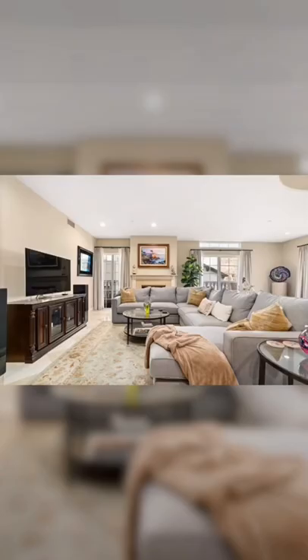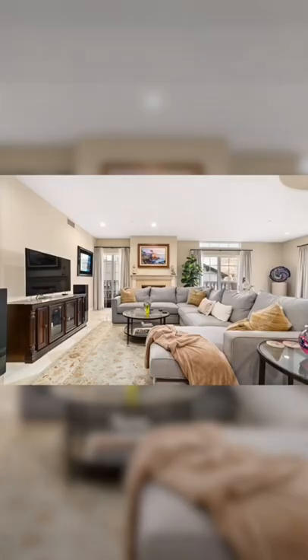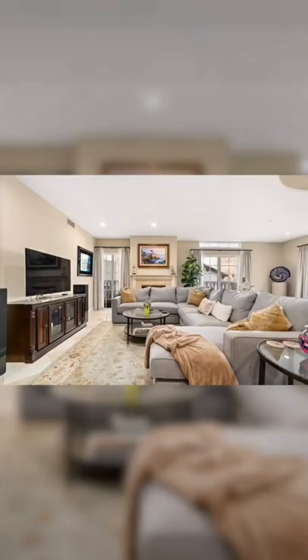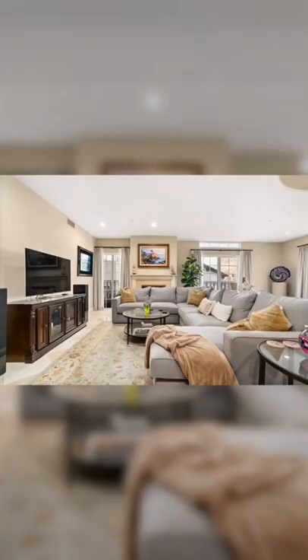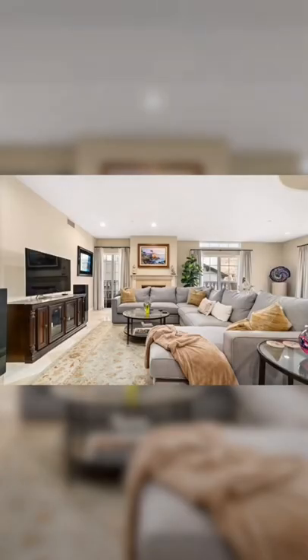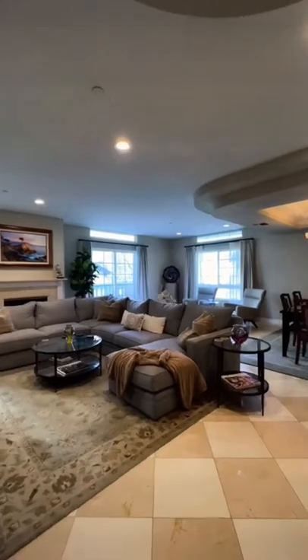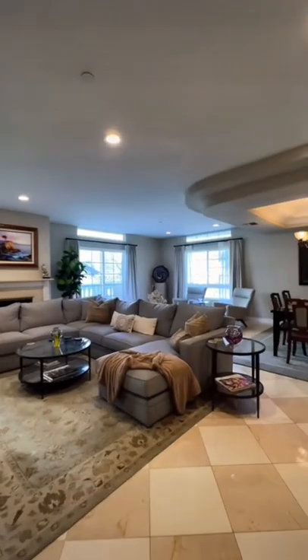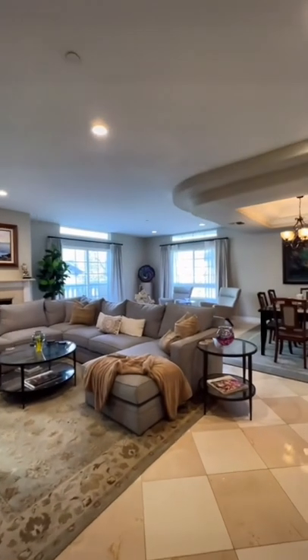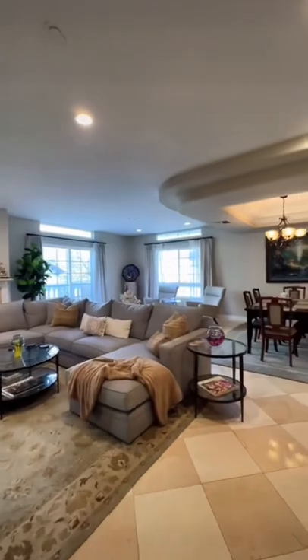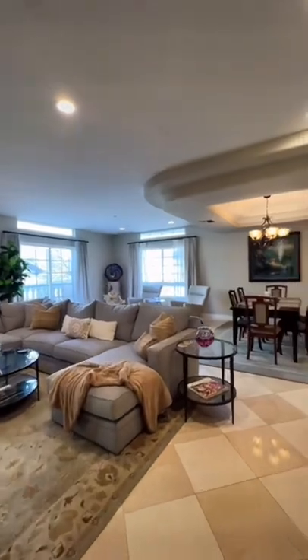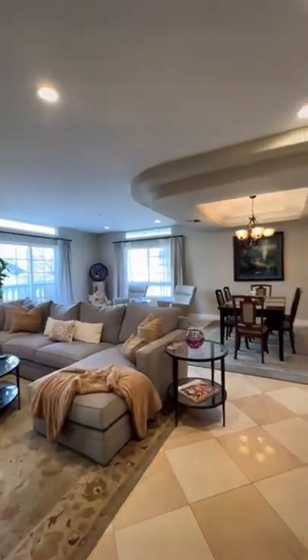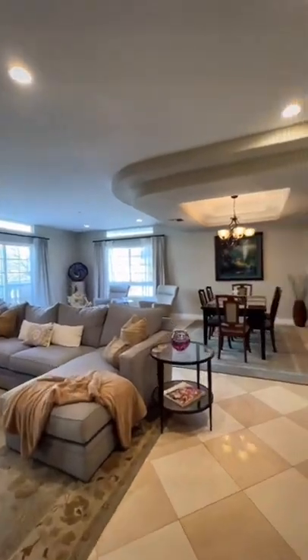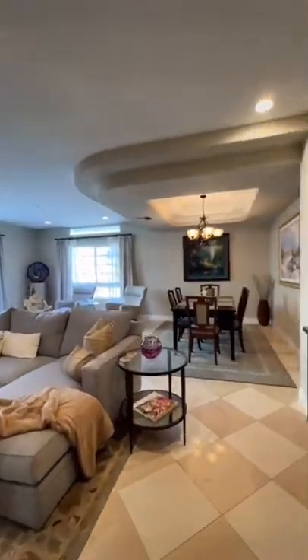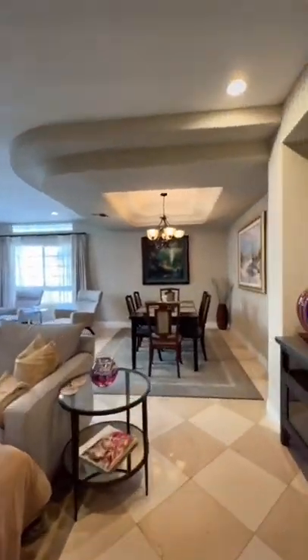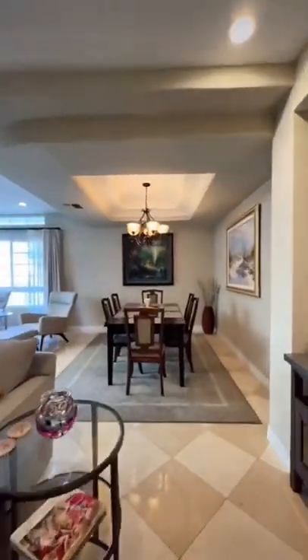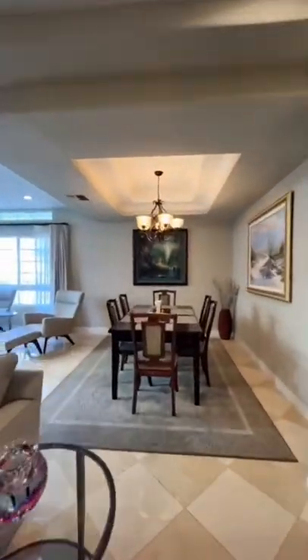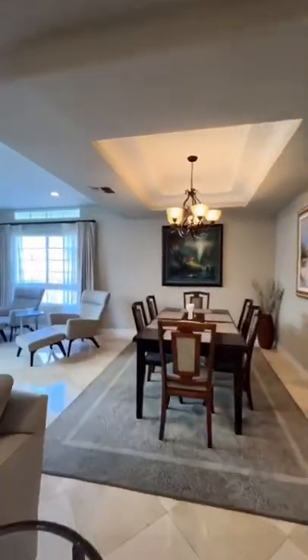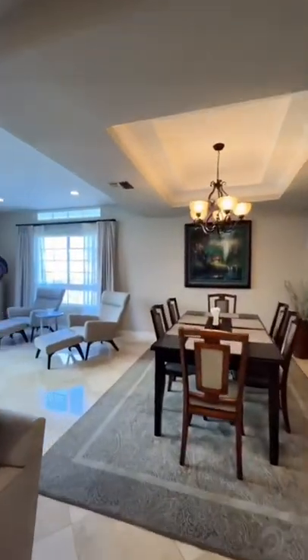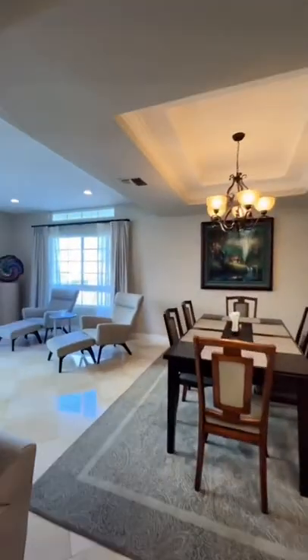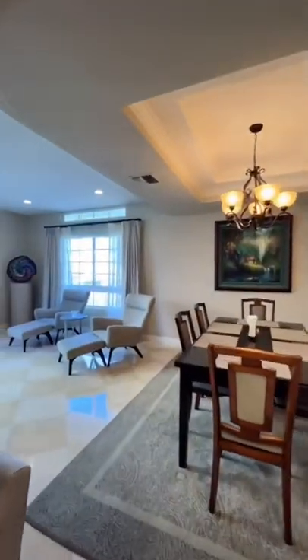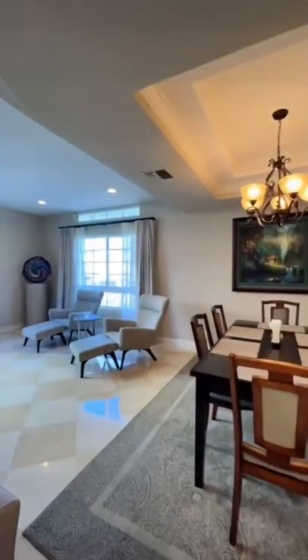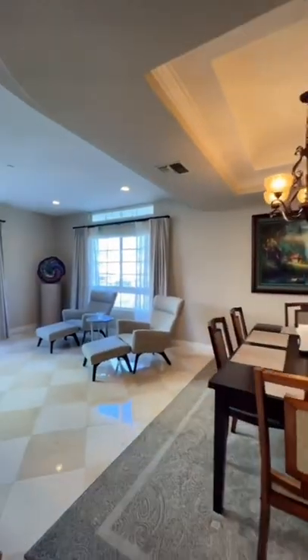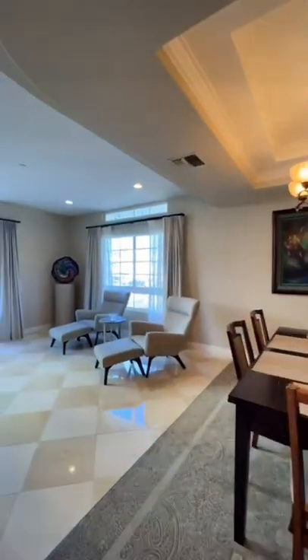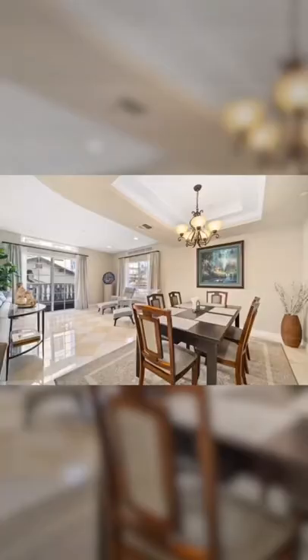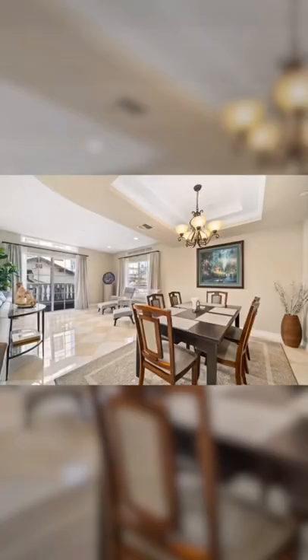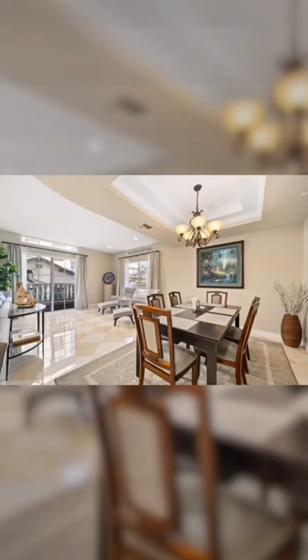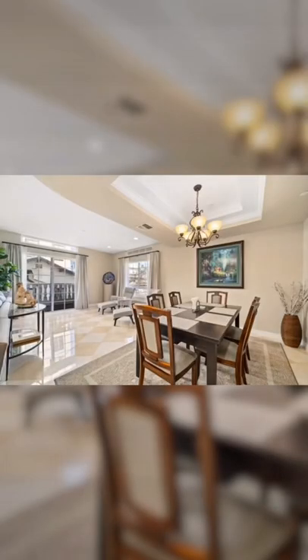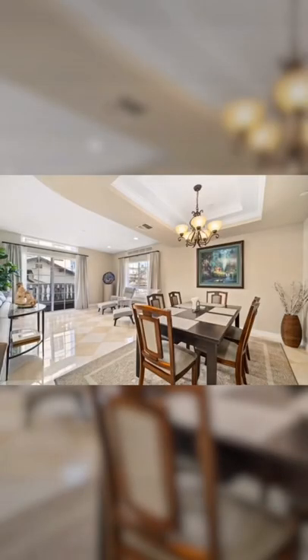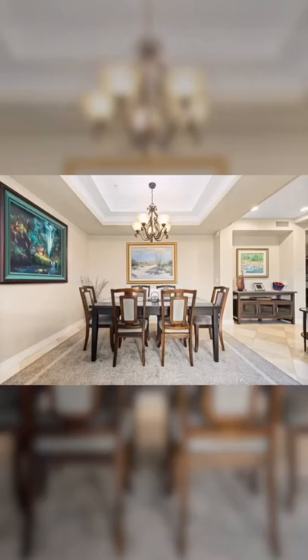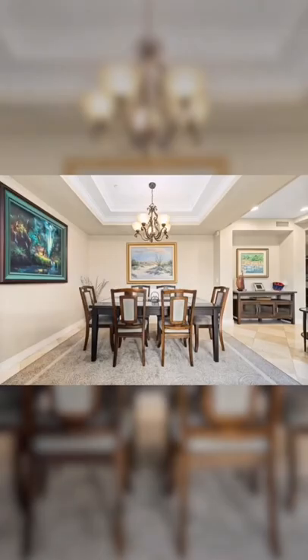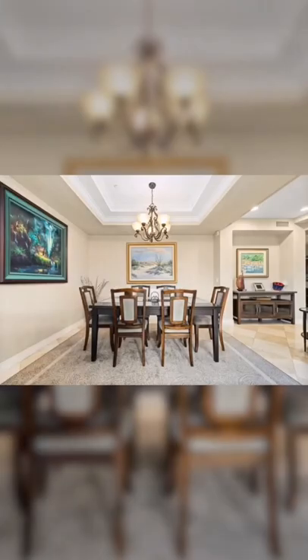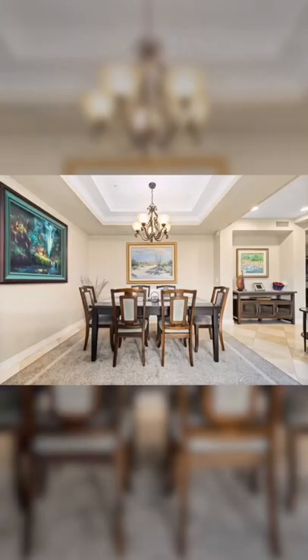There's a couple shots of the living room for you, and then we move on to this dining room lounge area. A couple photos for you there.